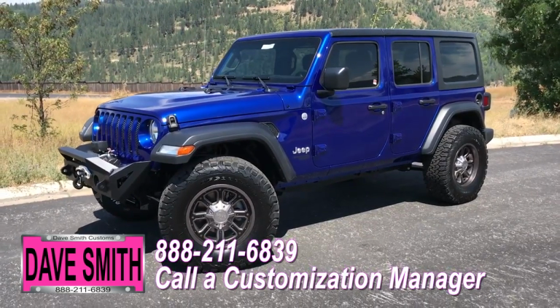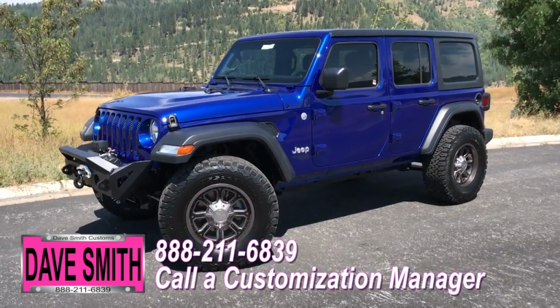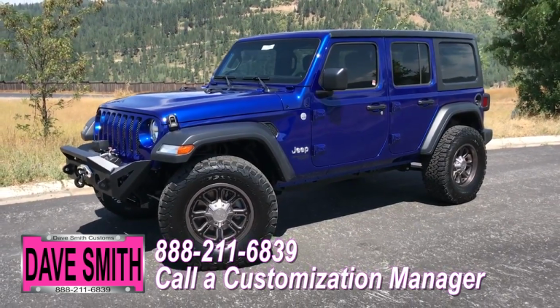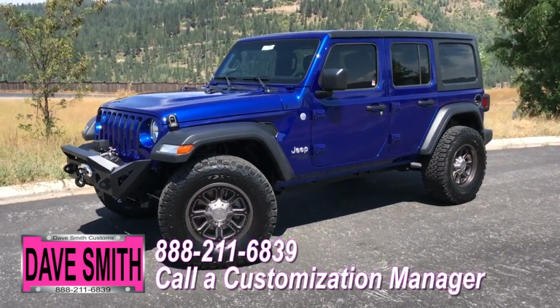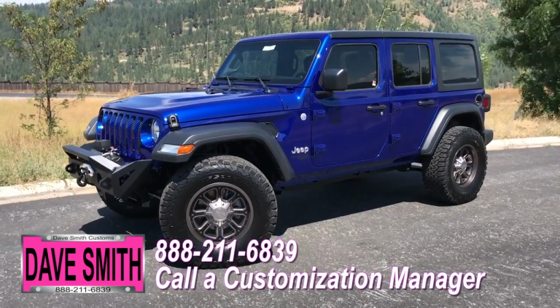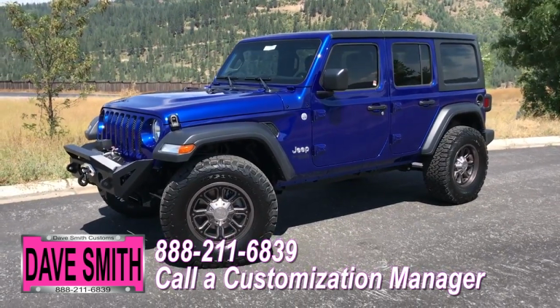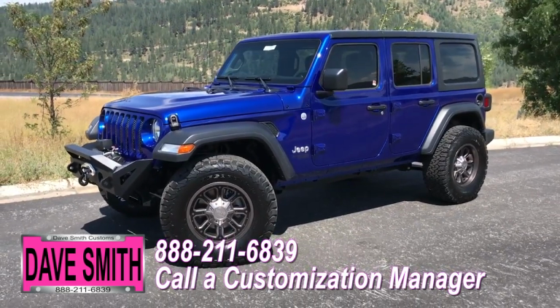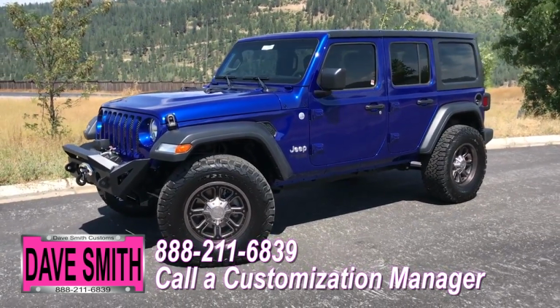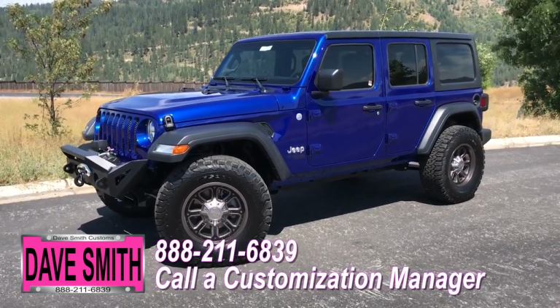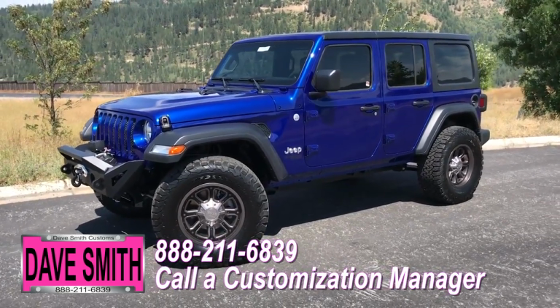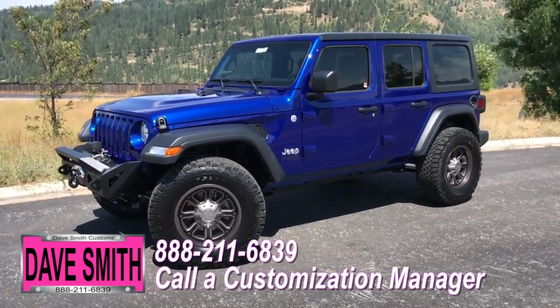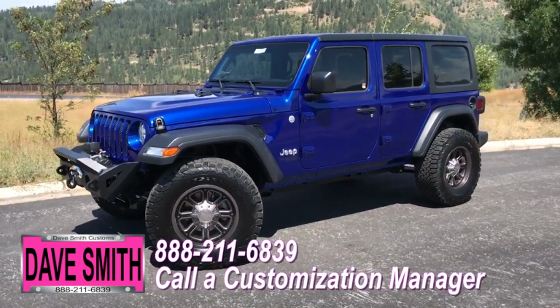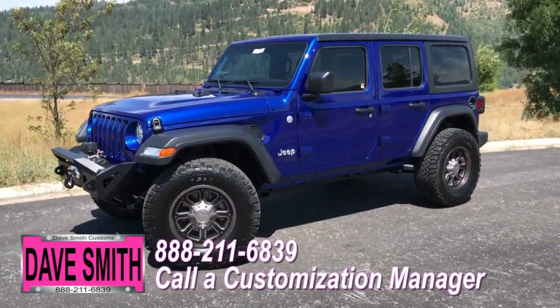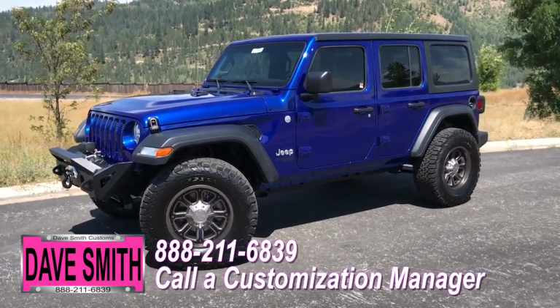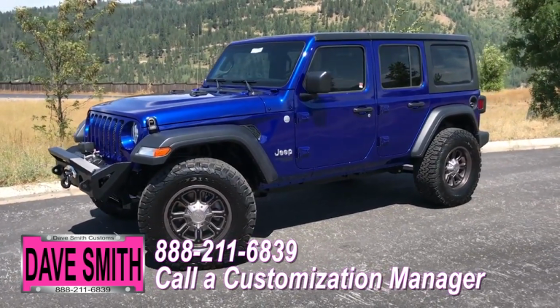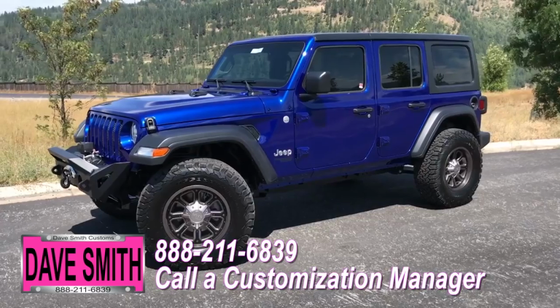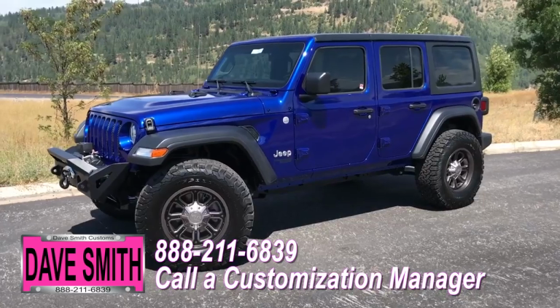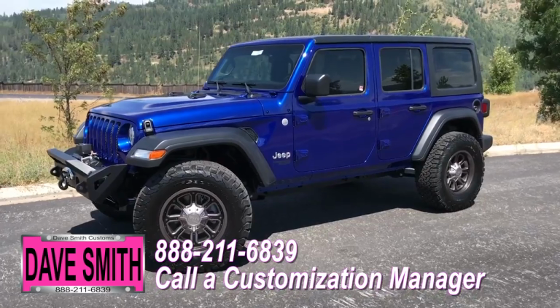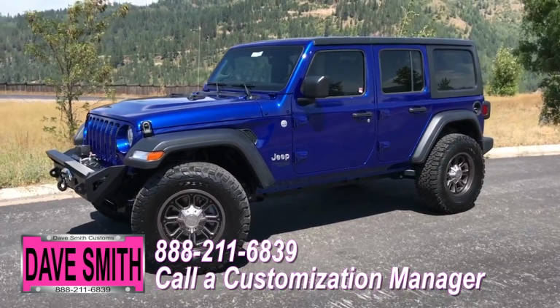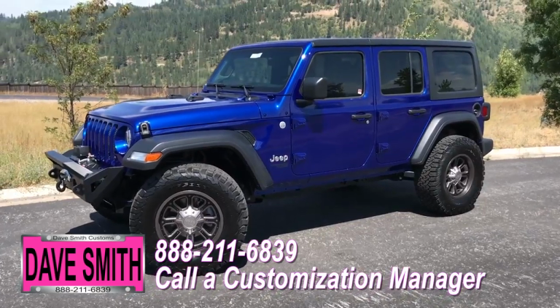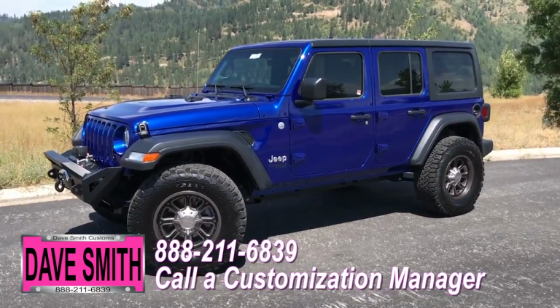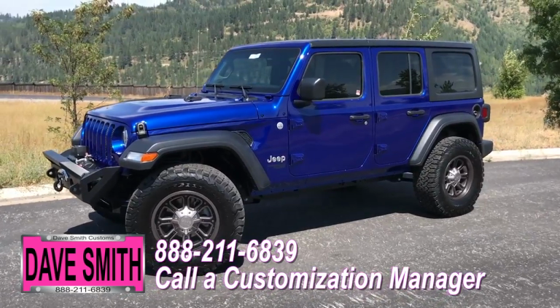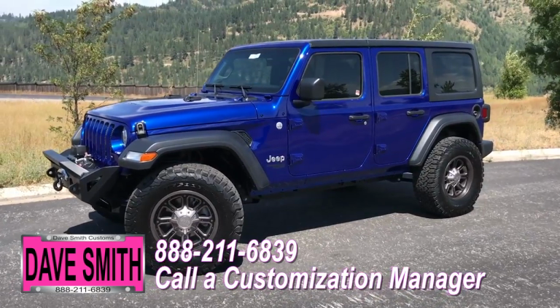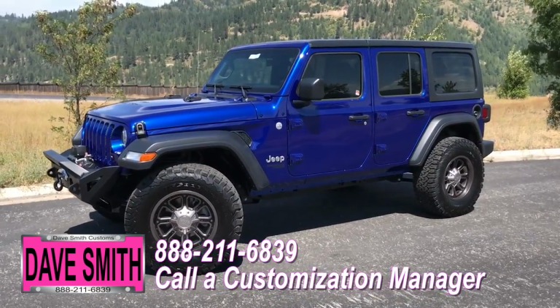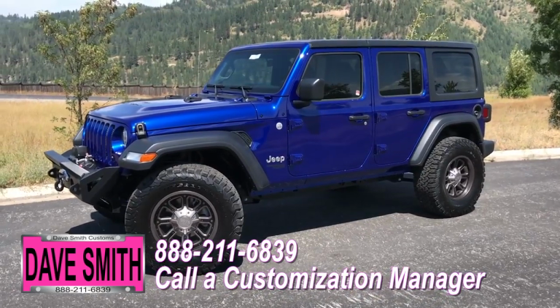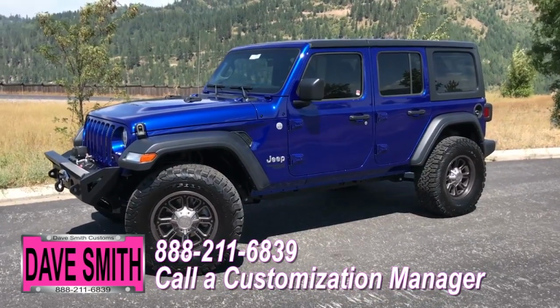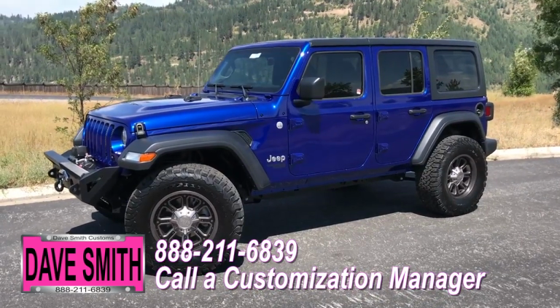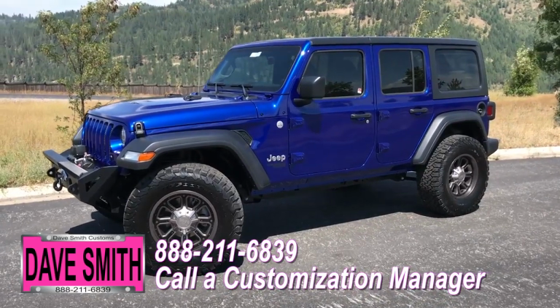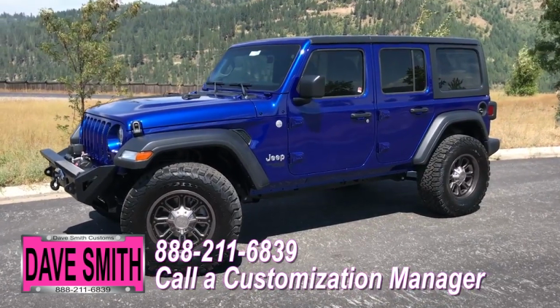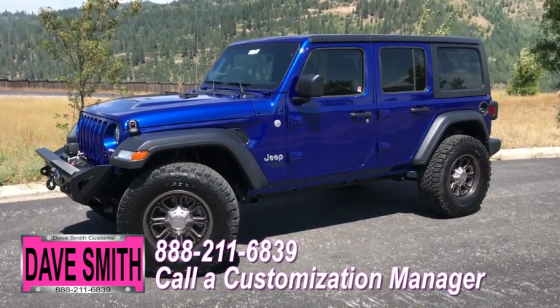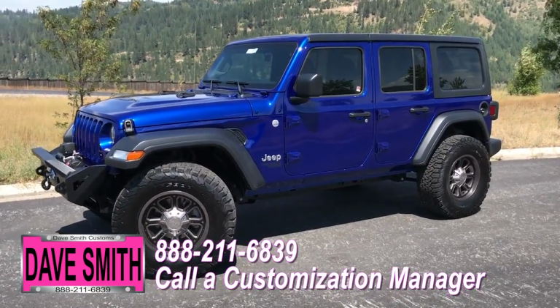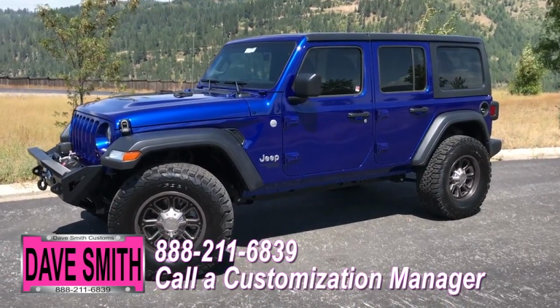No one does custom like Dave Smith Motors. Contact a customization manager today and order your new Jeep.